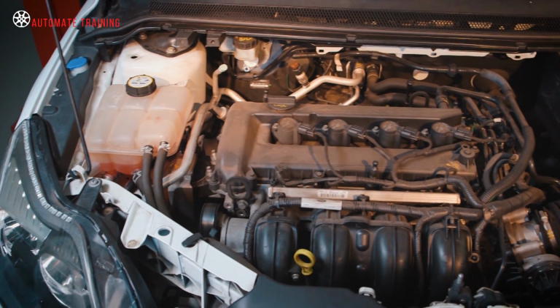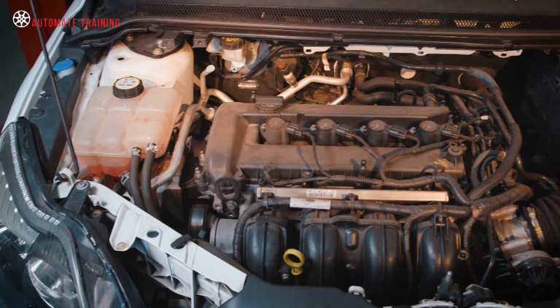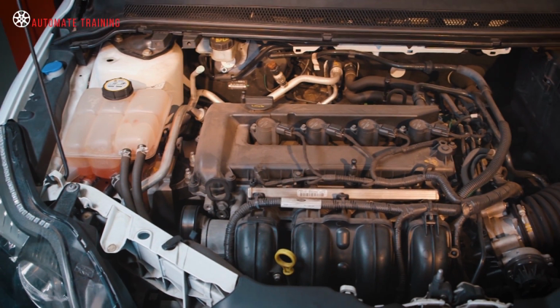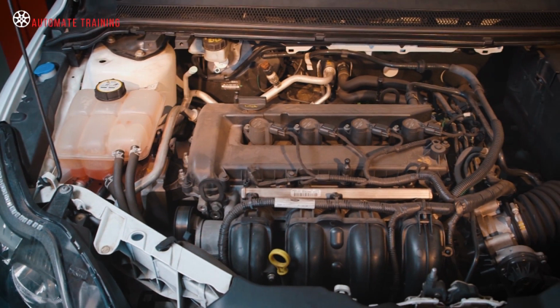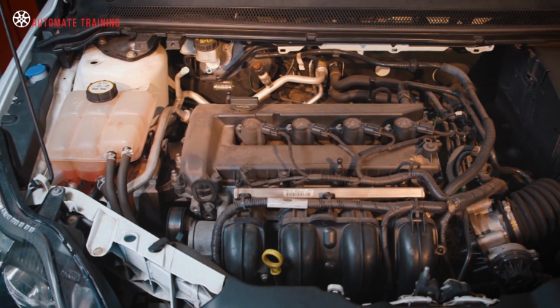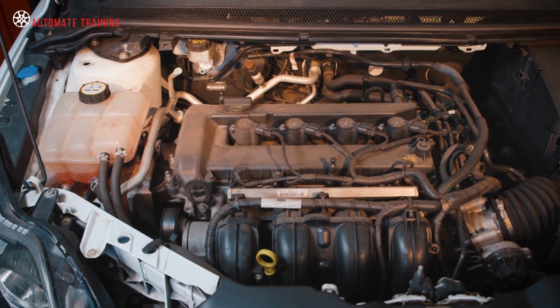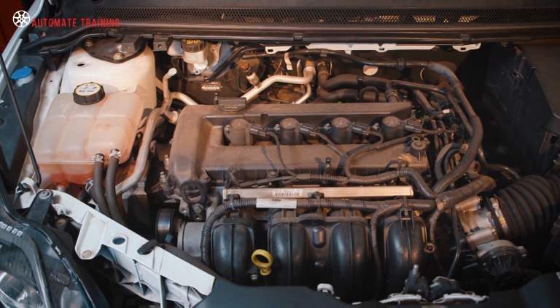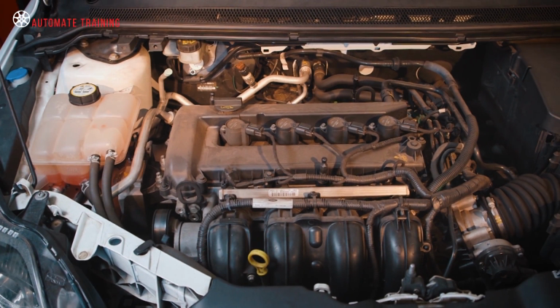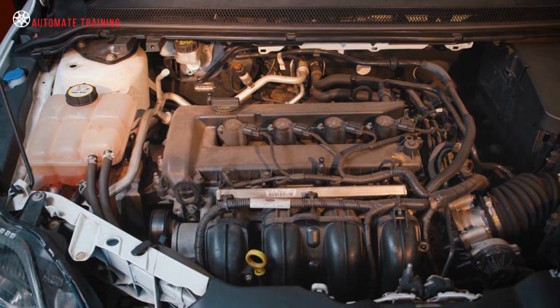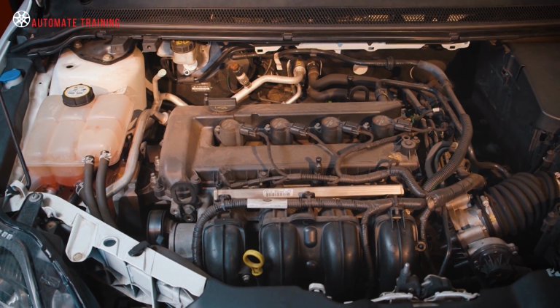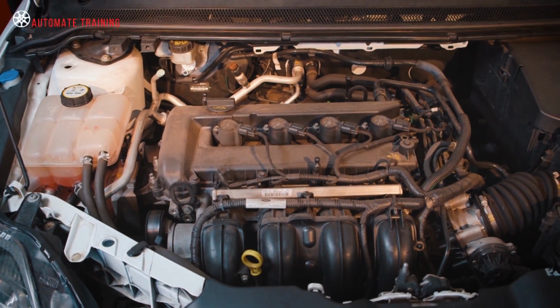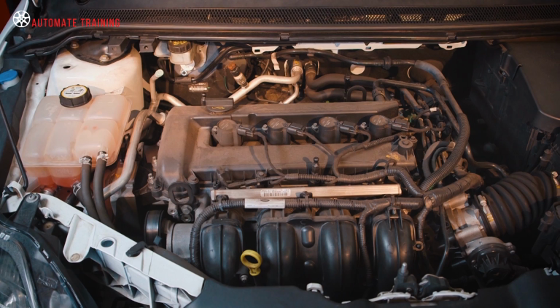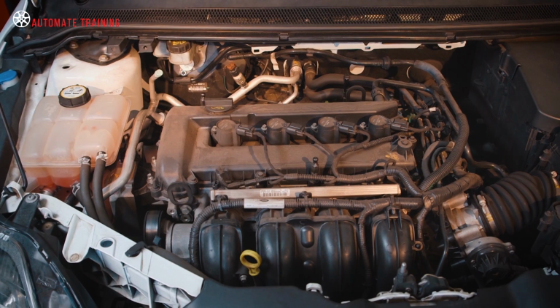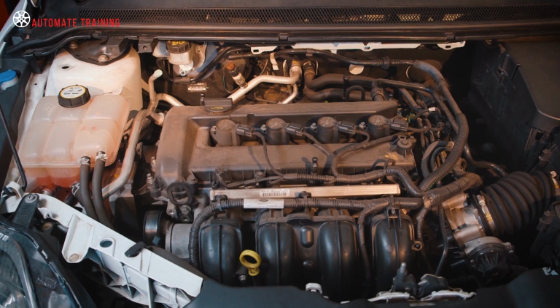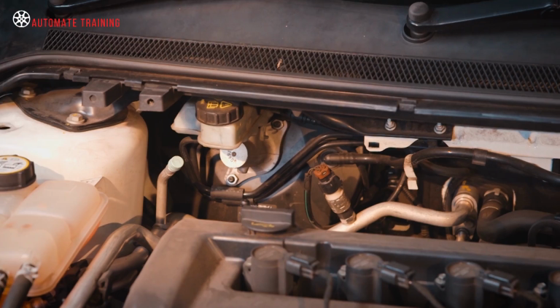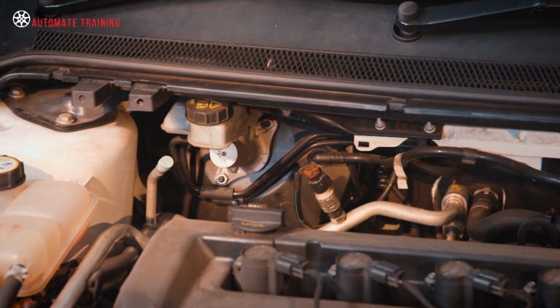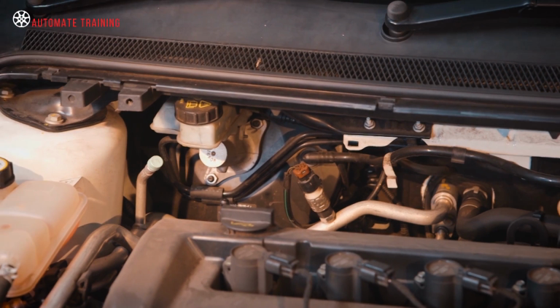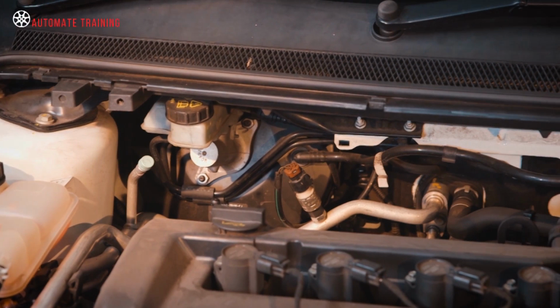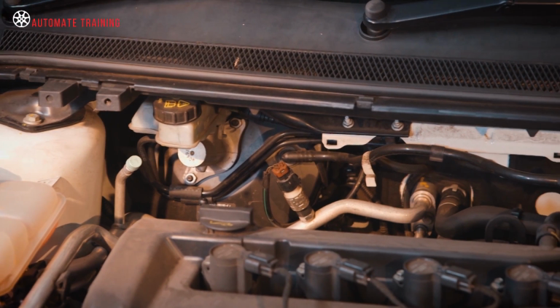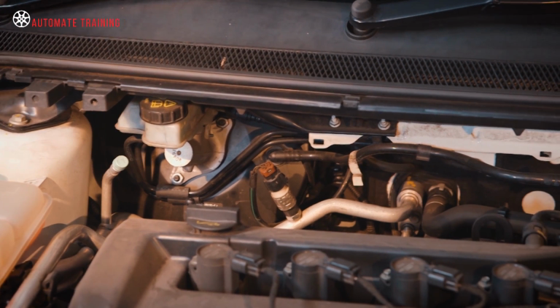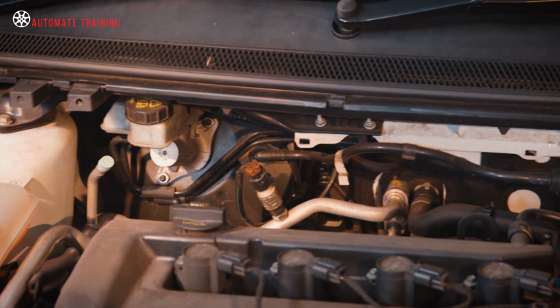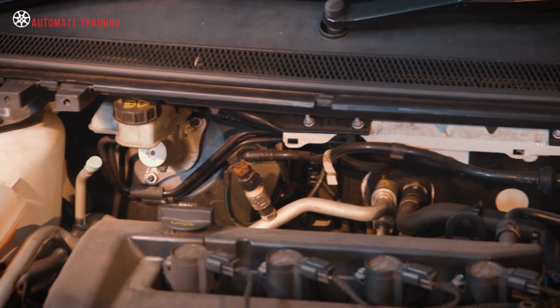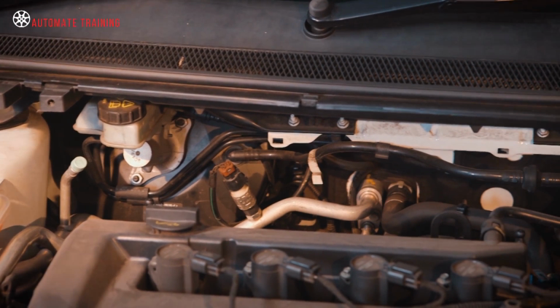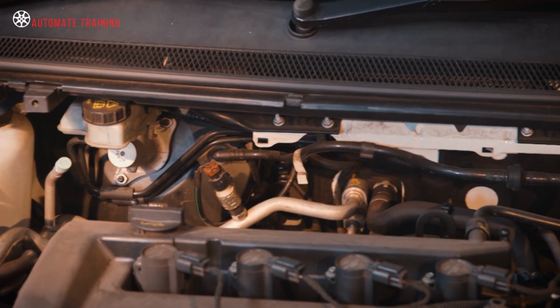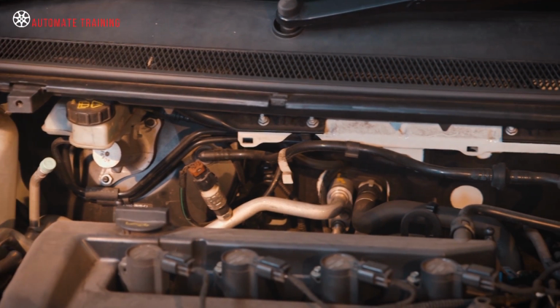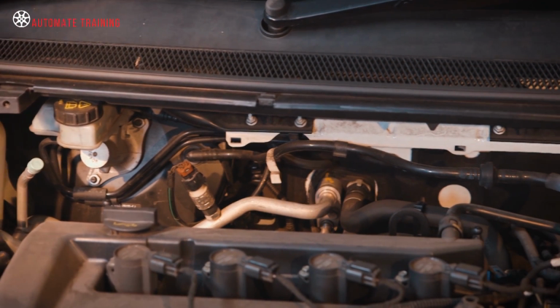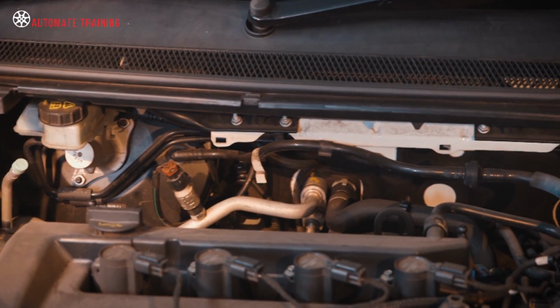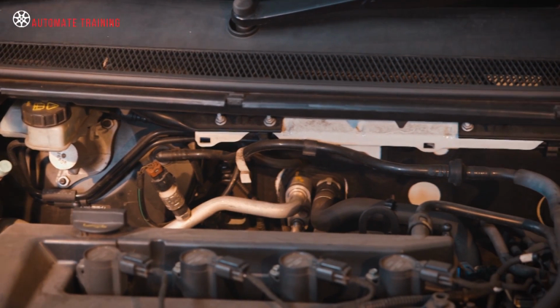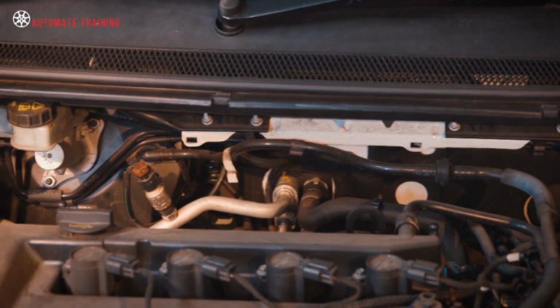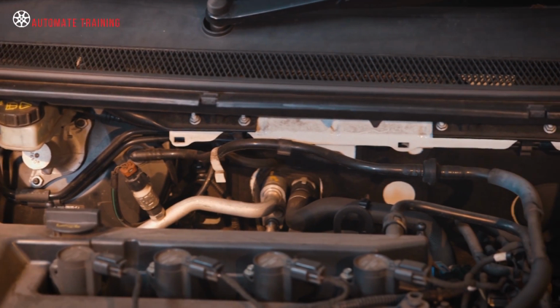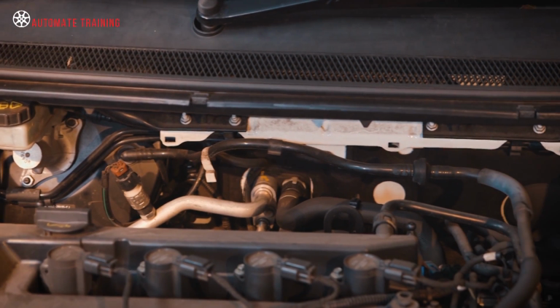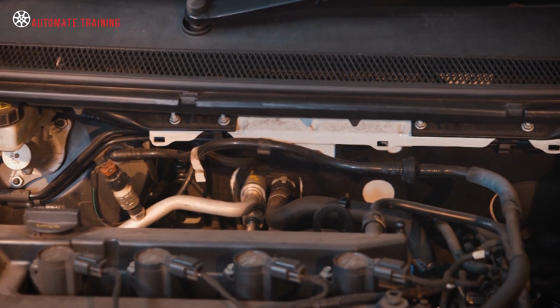In the past, all gasoline powered vehicles used manifold pressure to operate the brake booster.